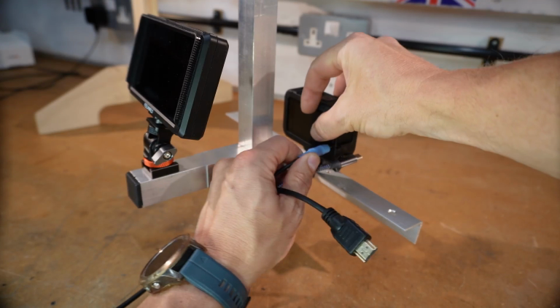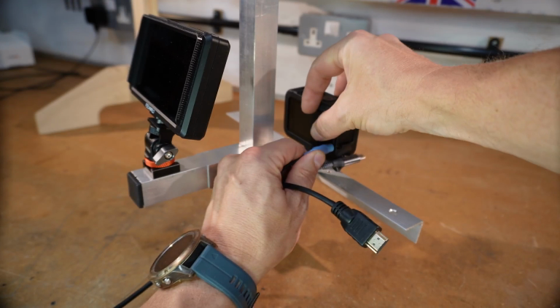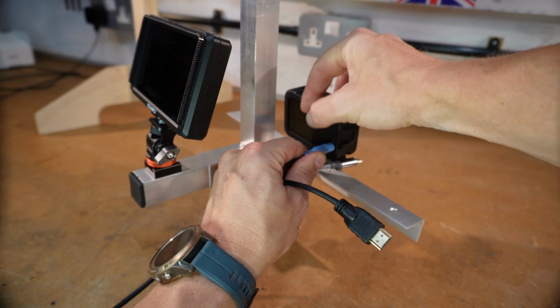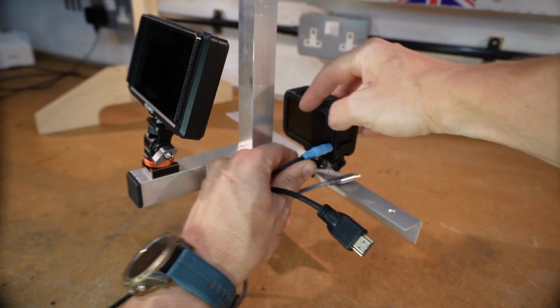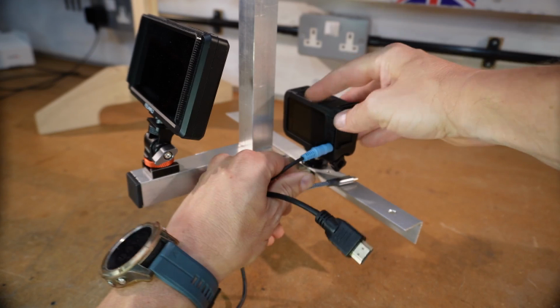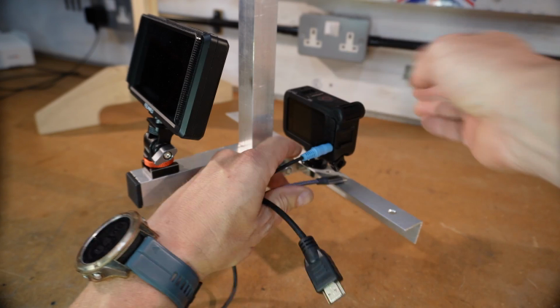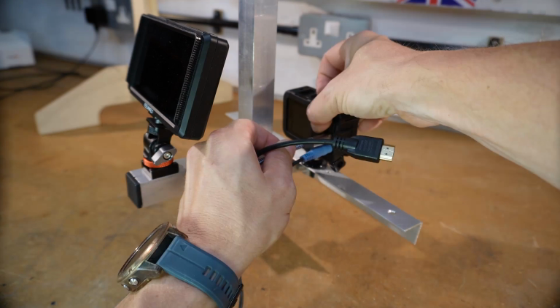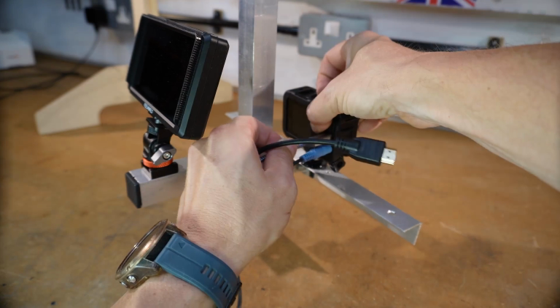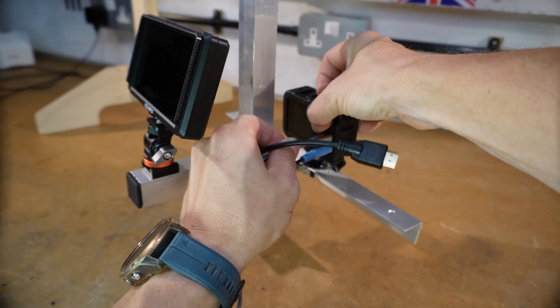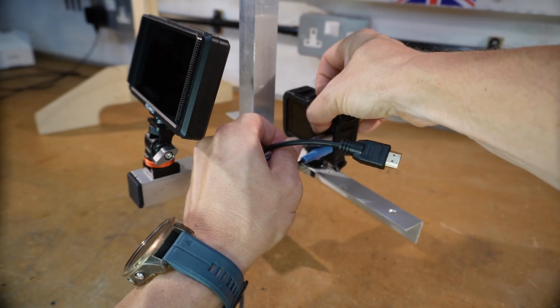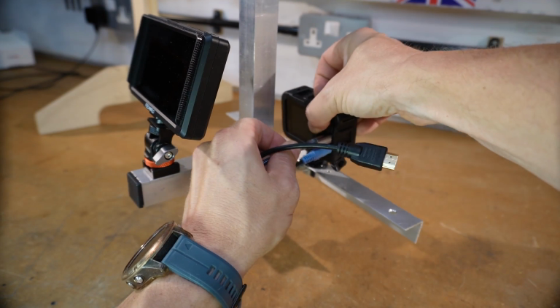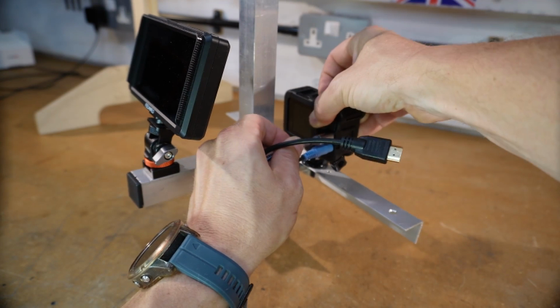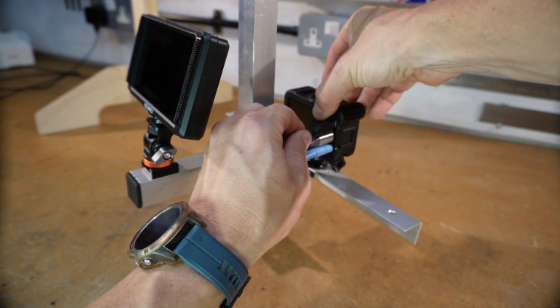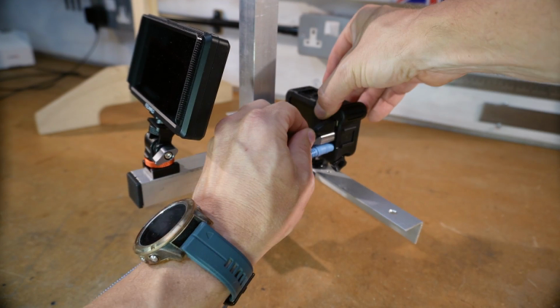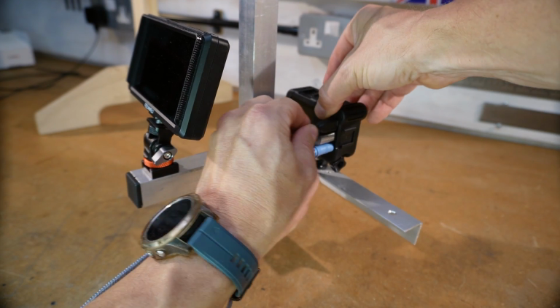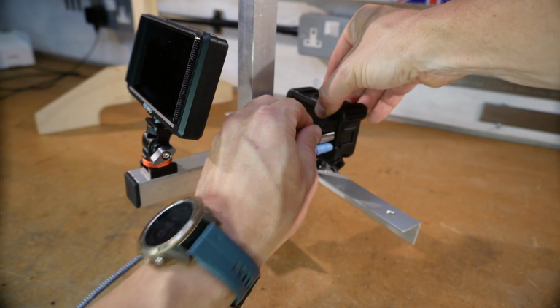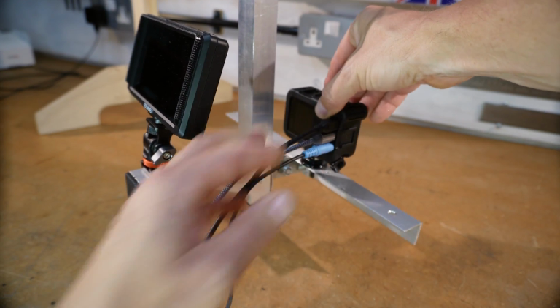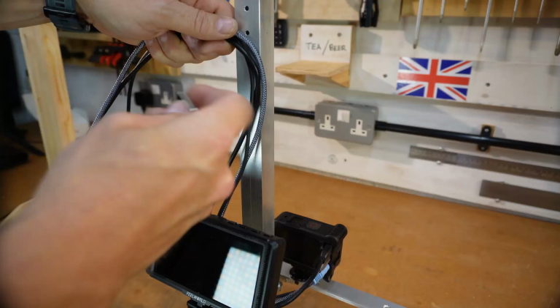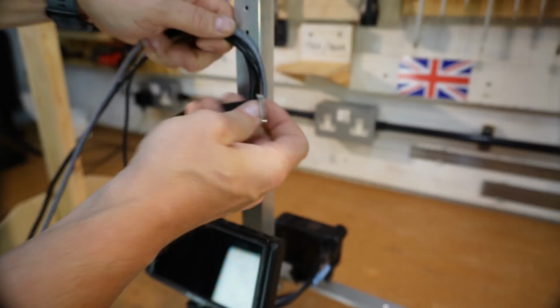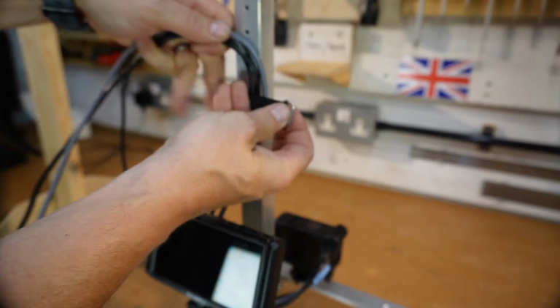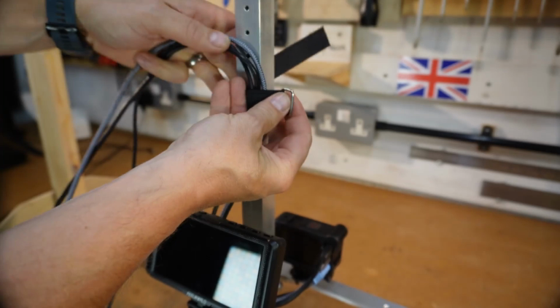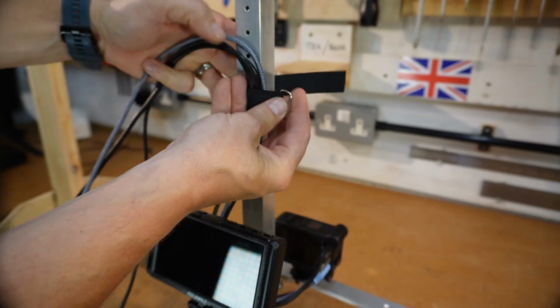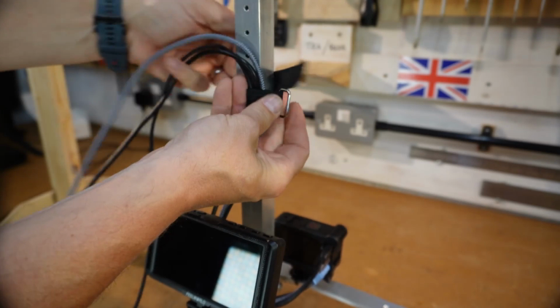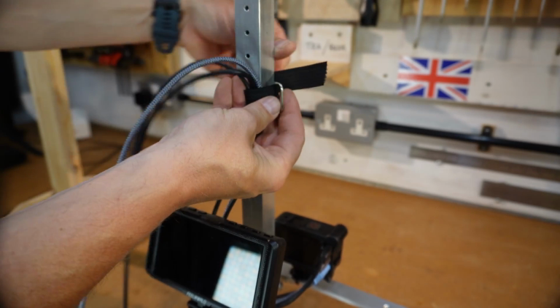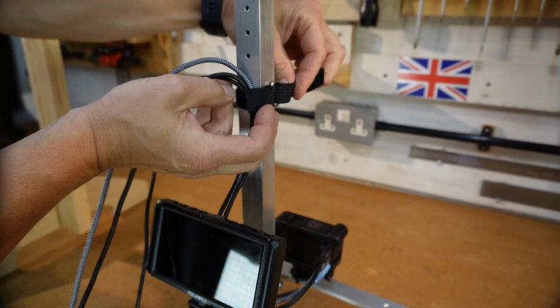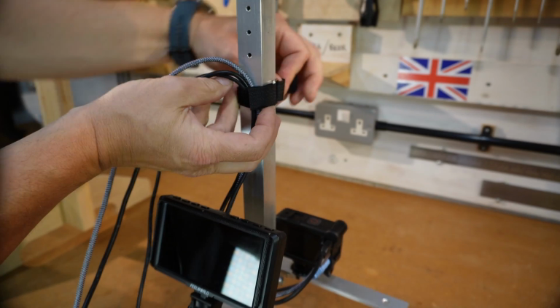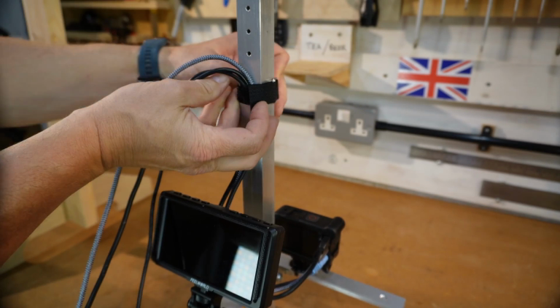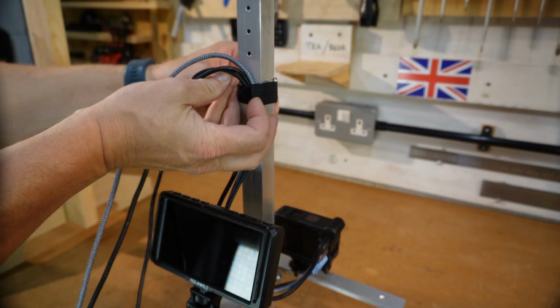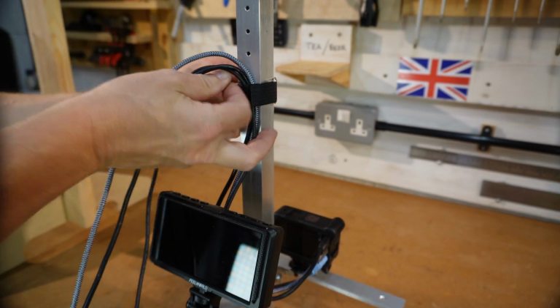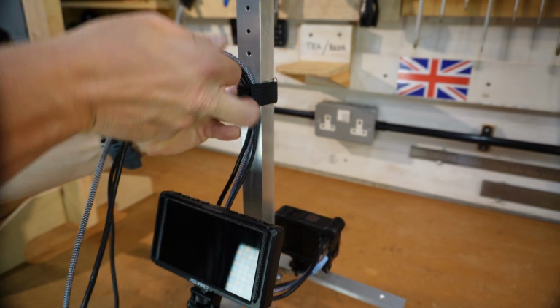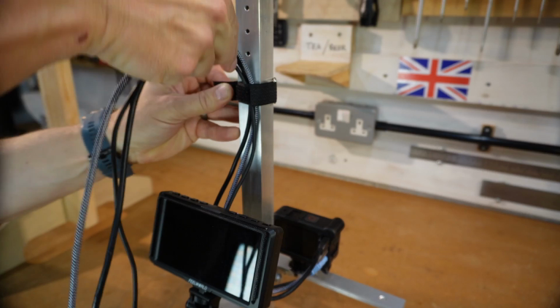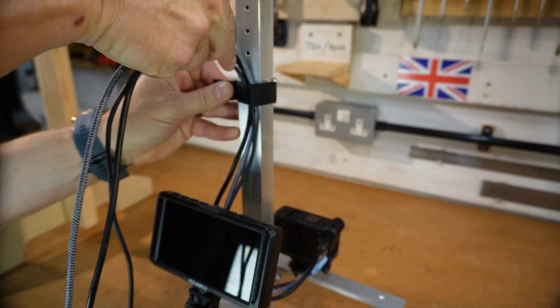Microphone, power and HDMI all connected. Velcro straps keep the cabling neat.